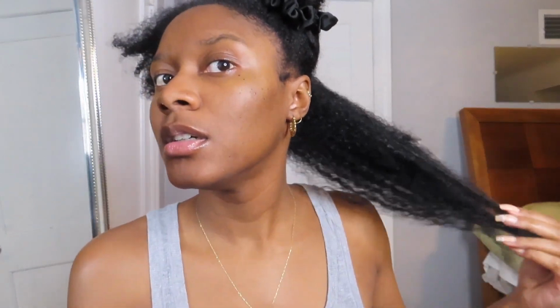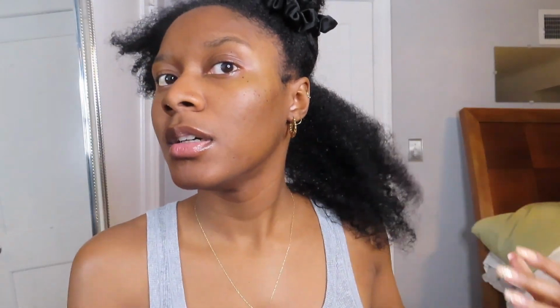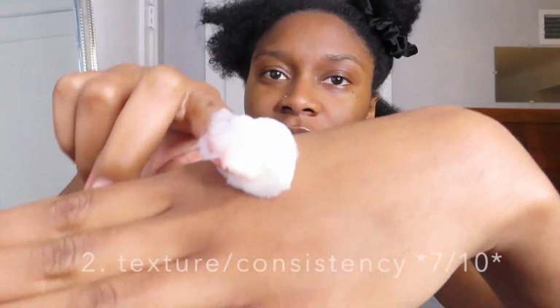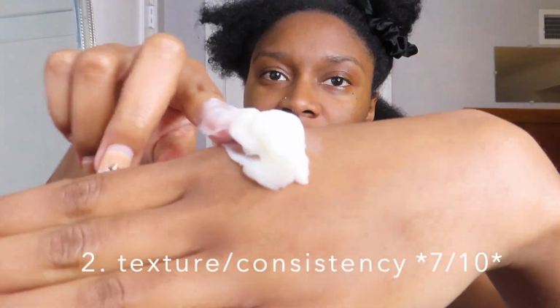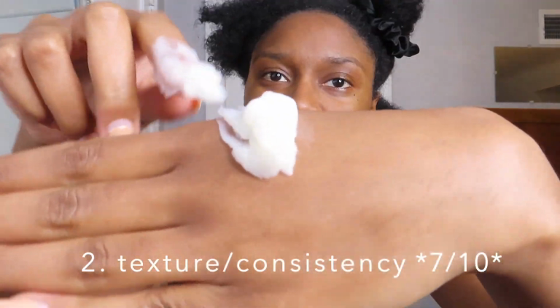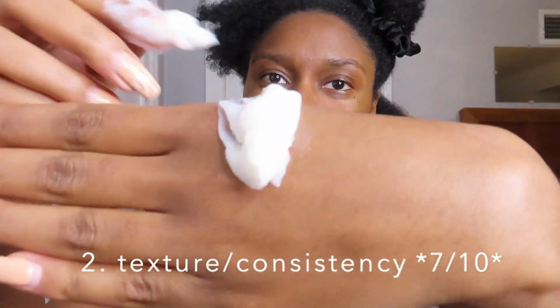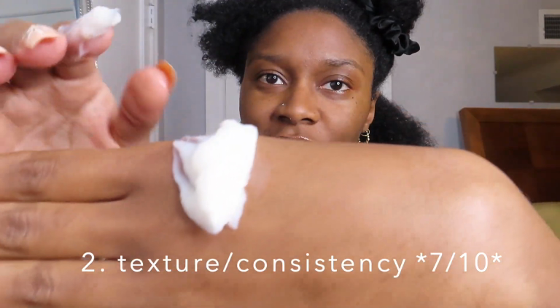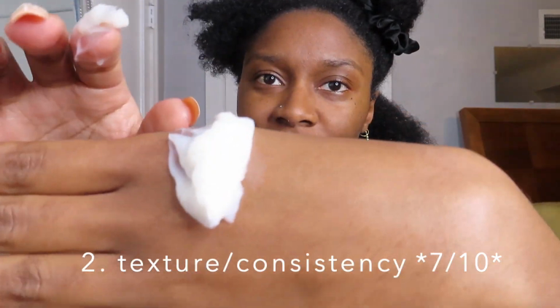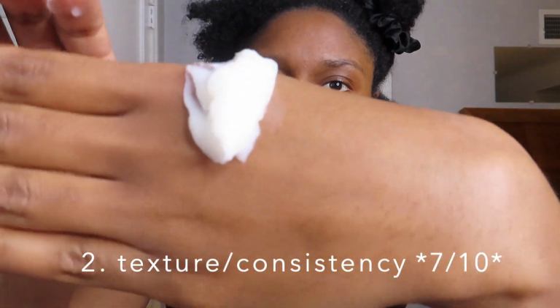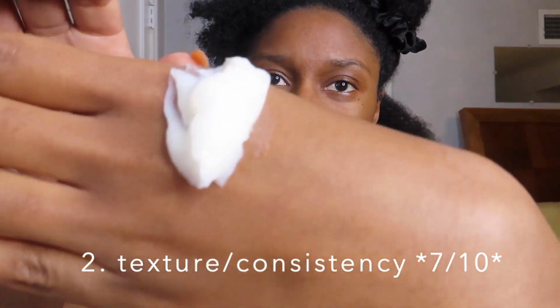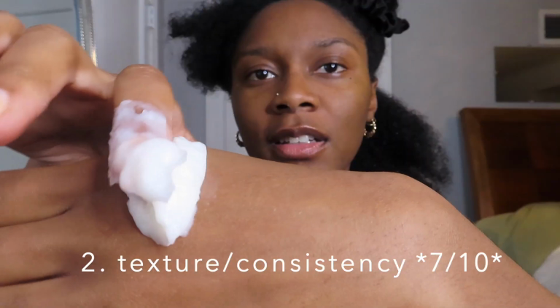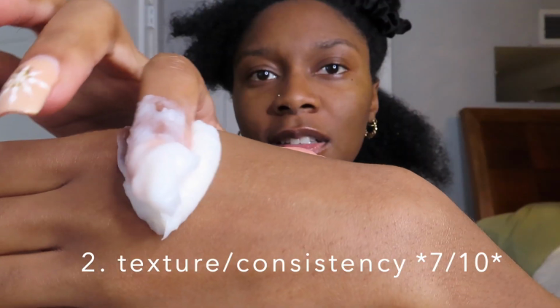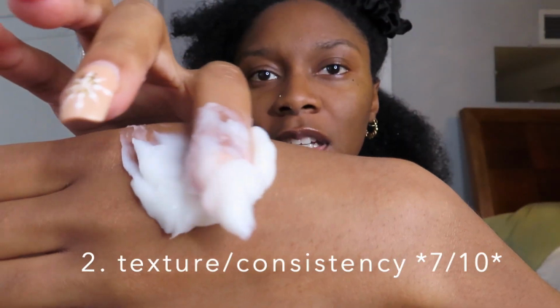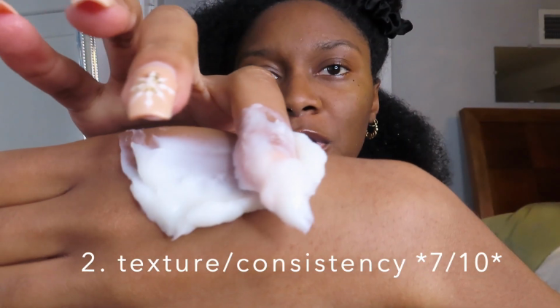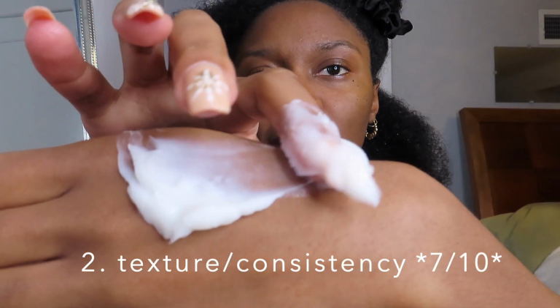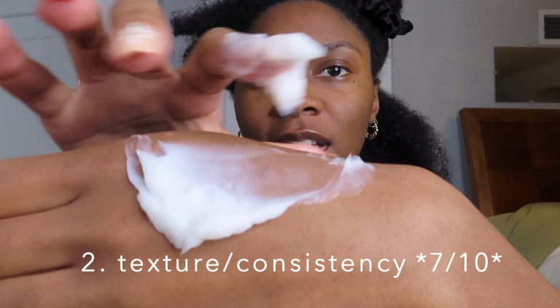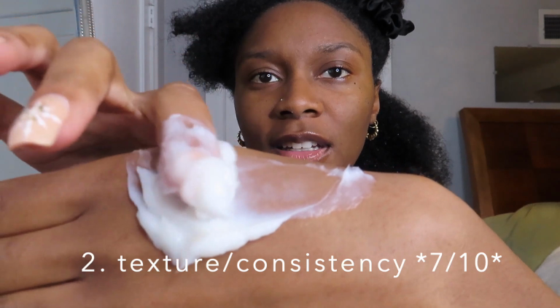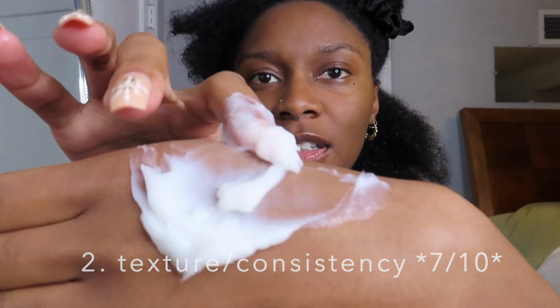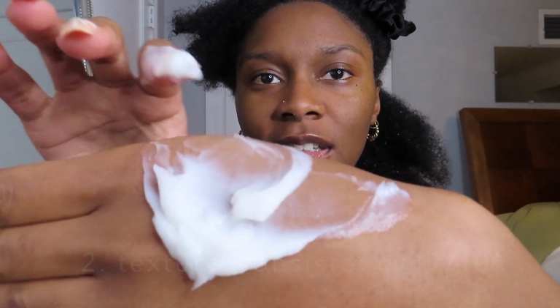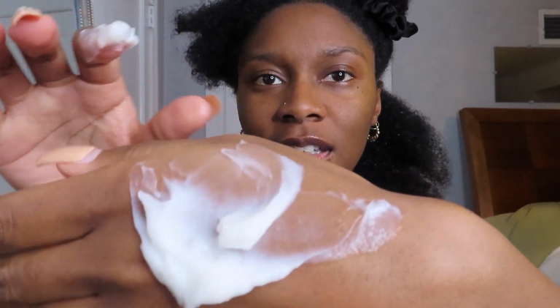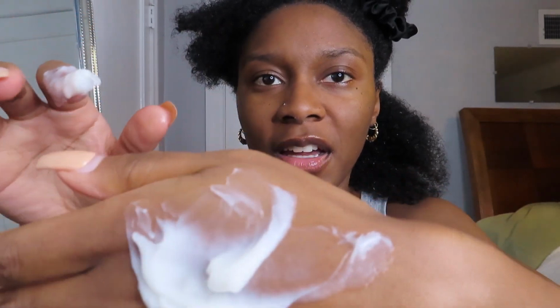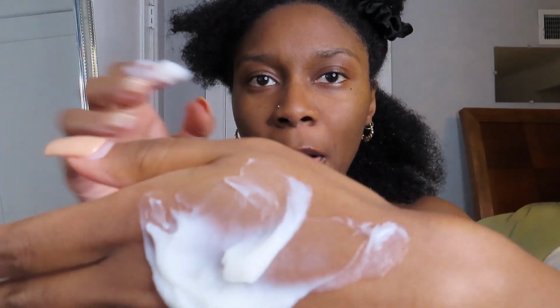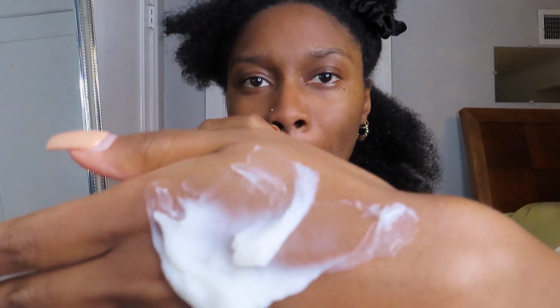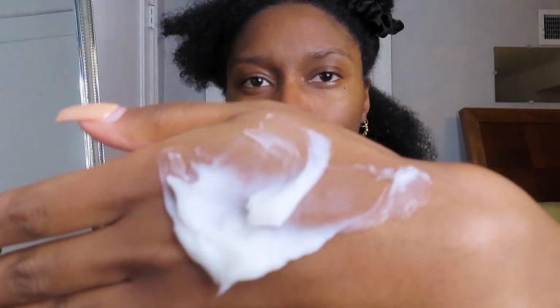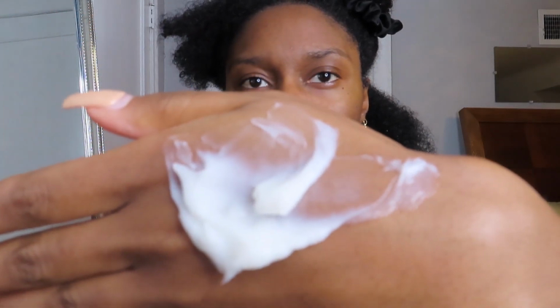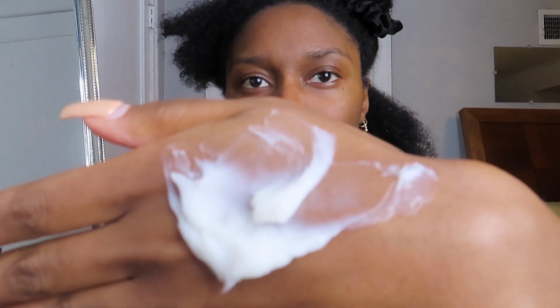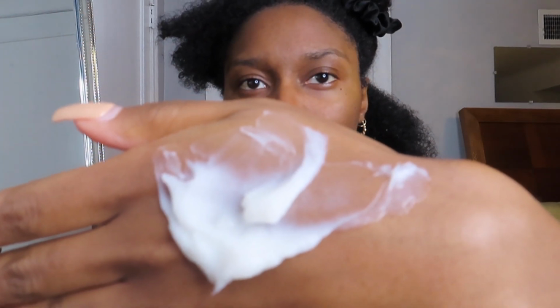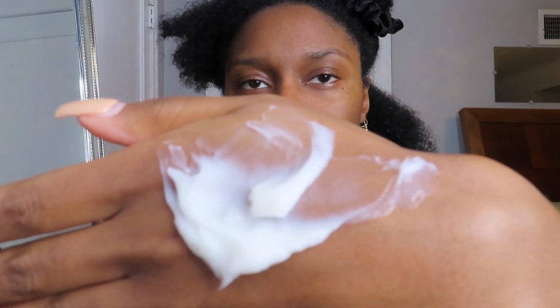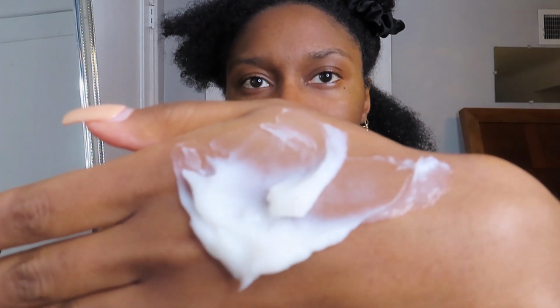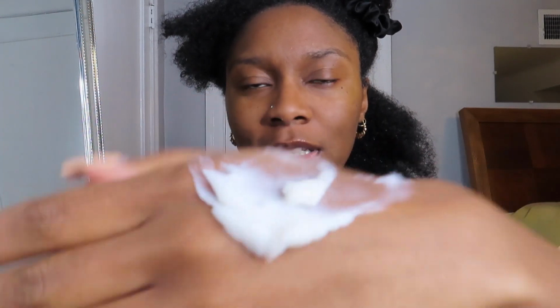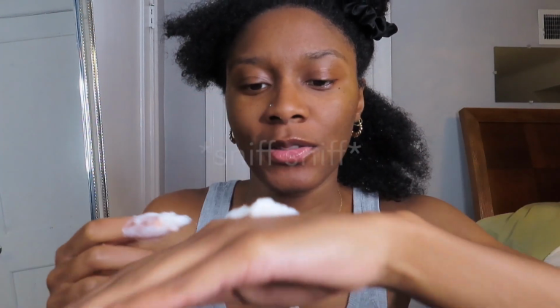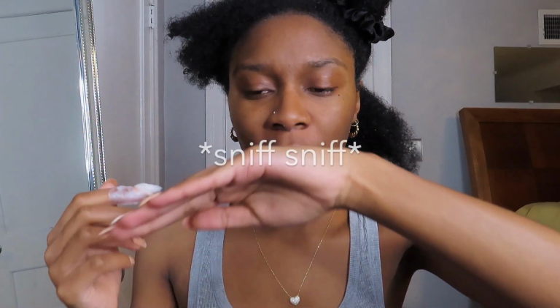So we're going to start with this. This is the texture of it — it's pretty thick. Seems nice so far.